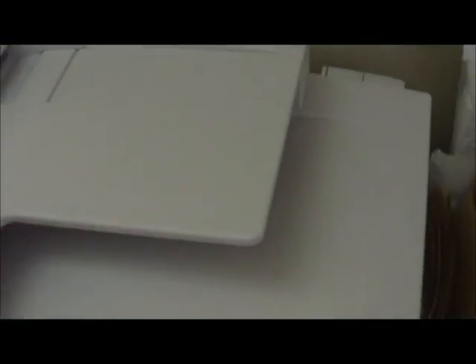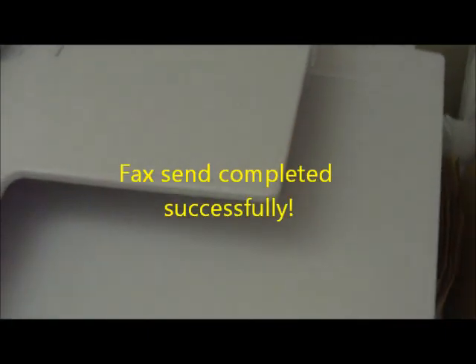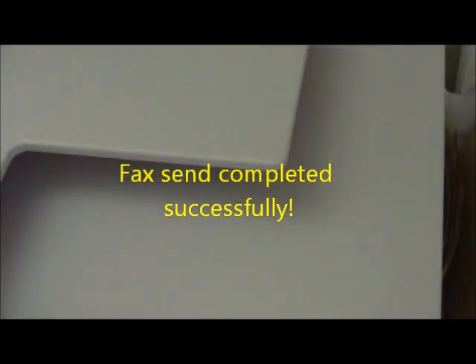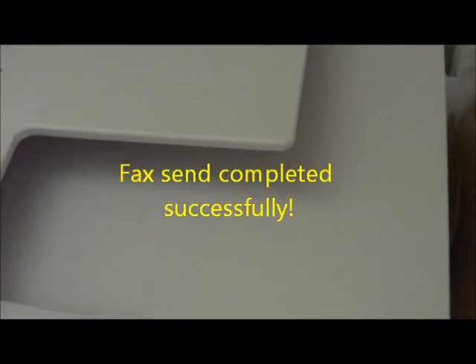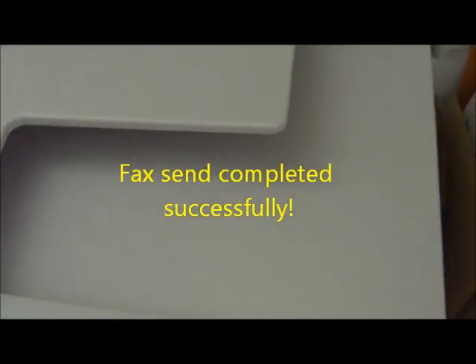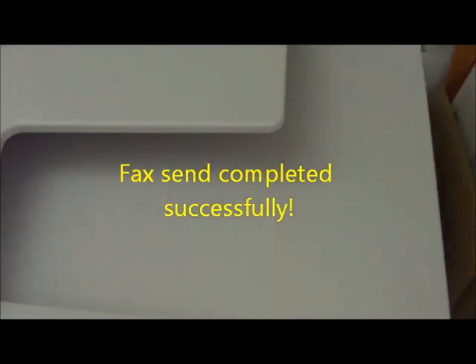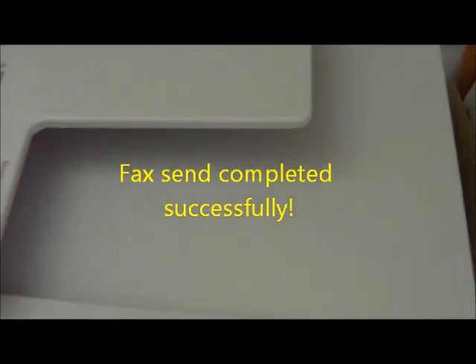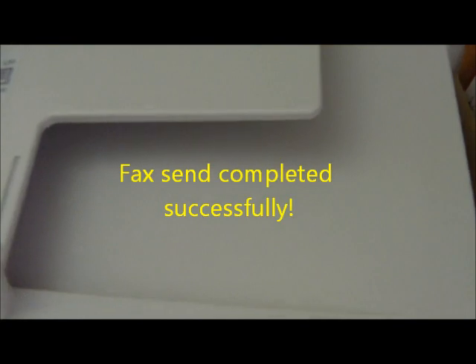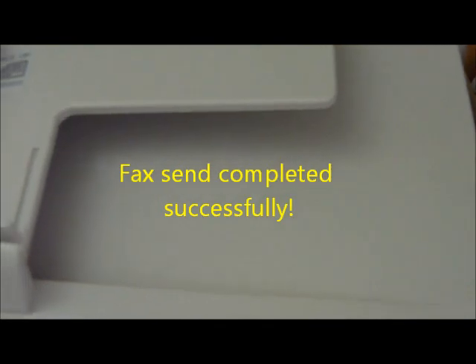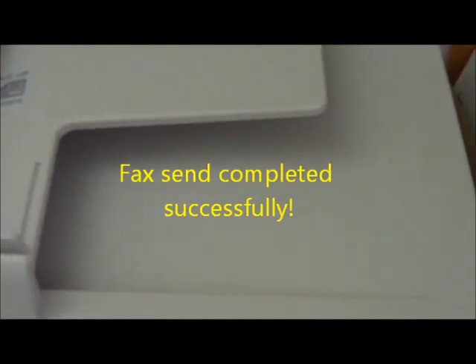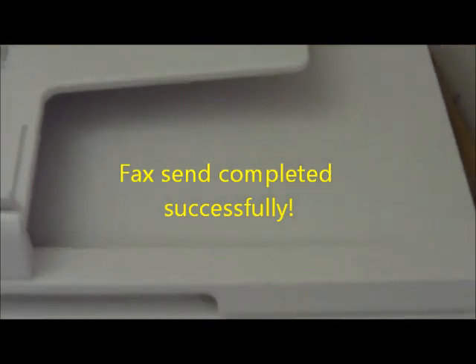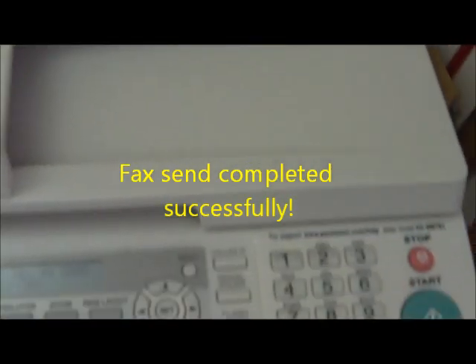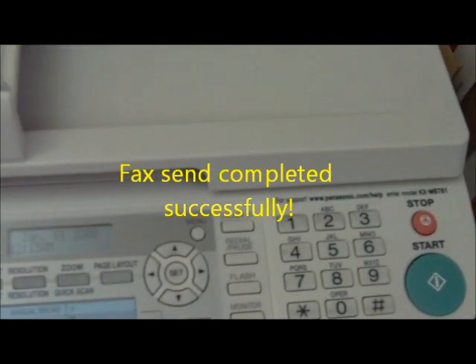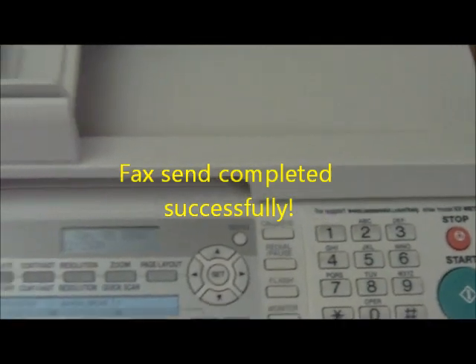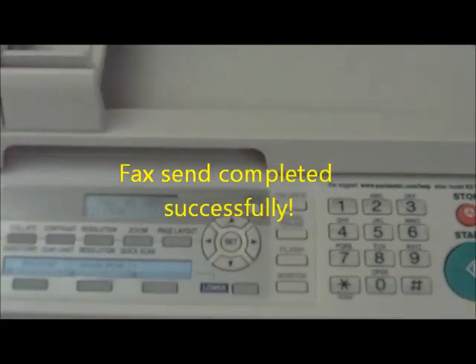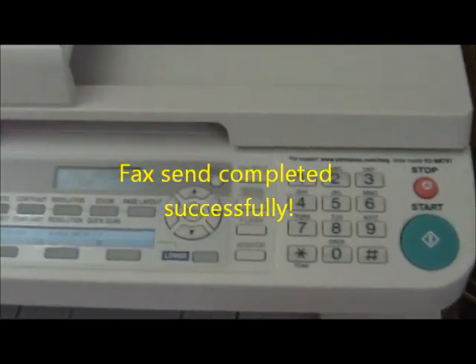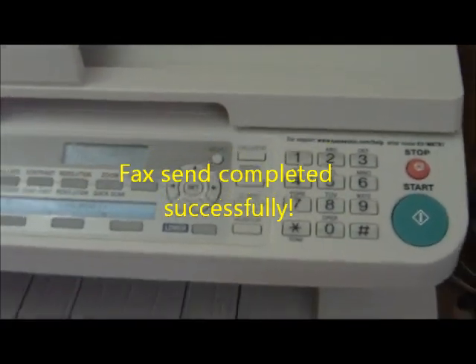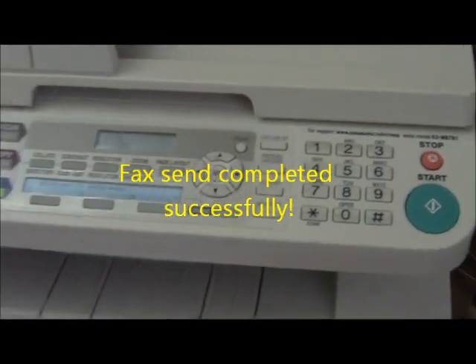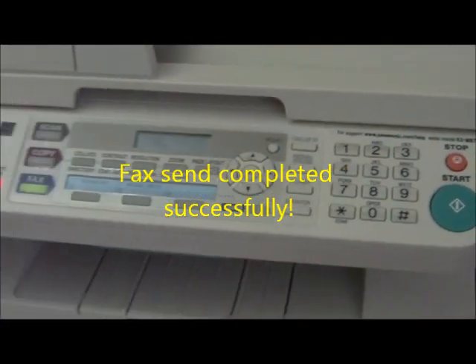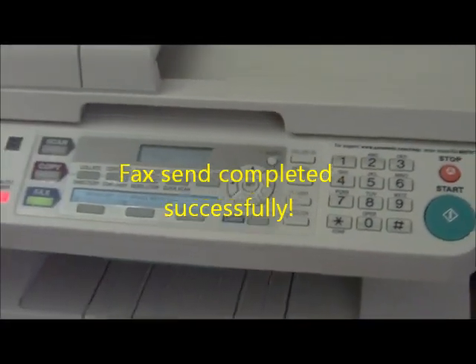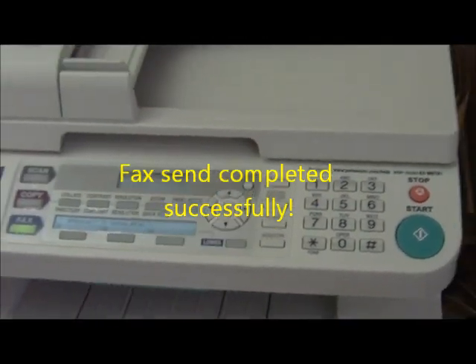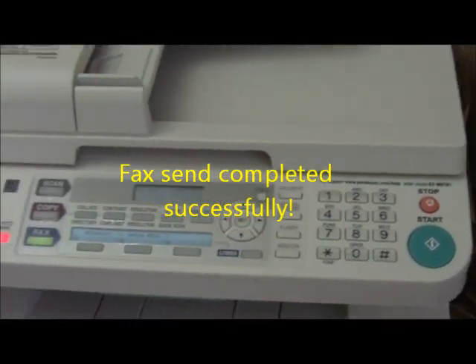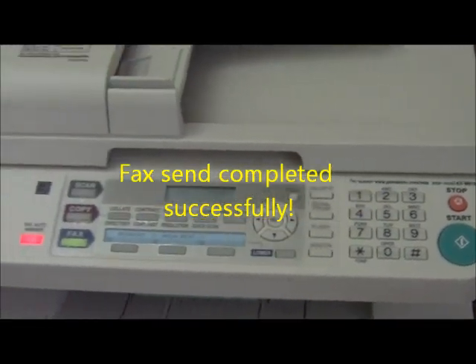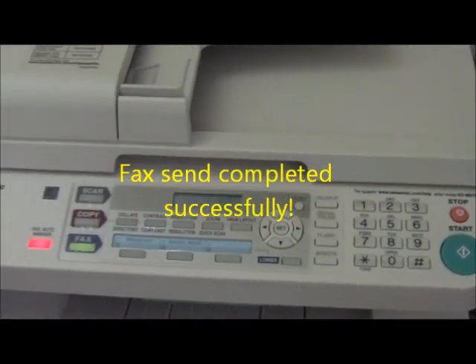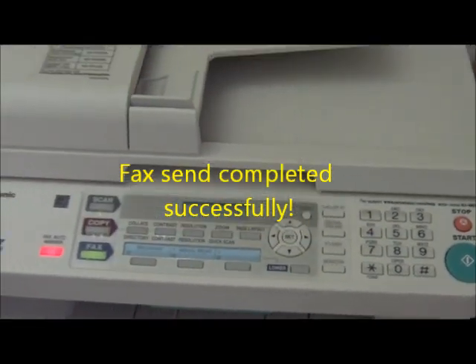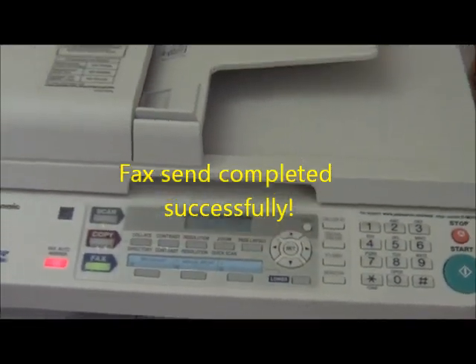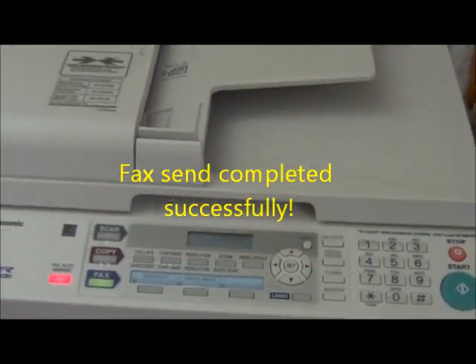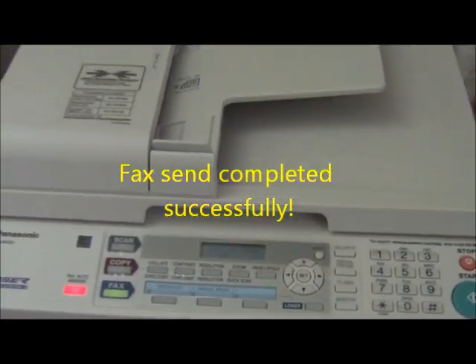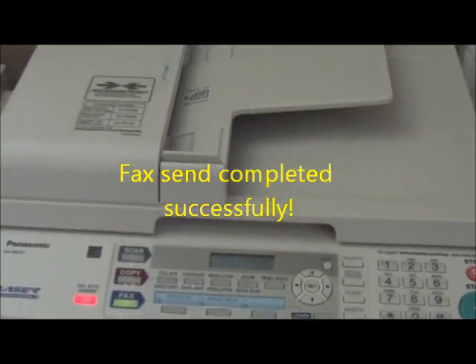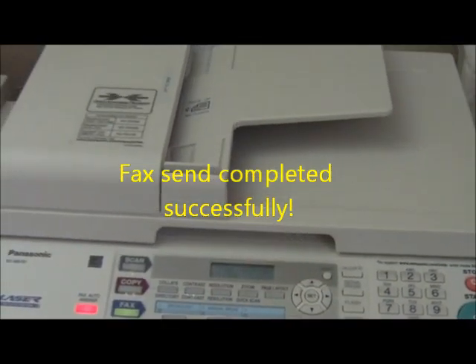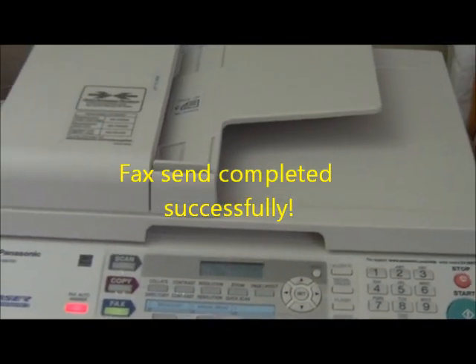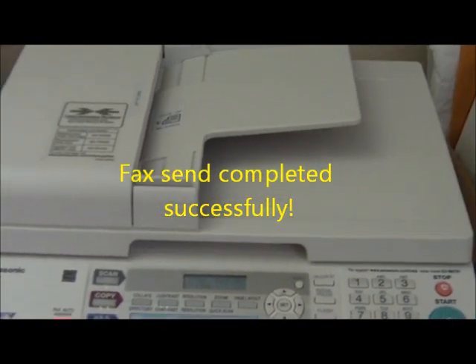Now let's wait — a couple of minutes for a fax back. We'll be back.